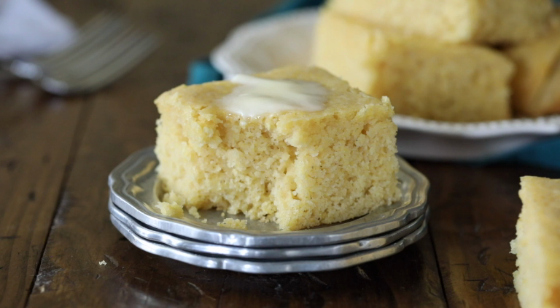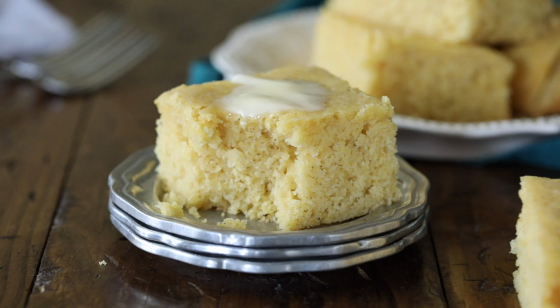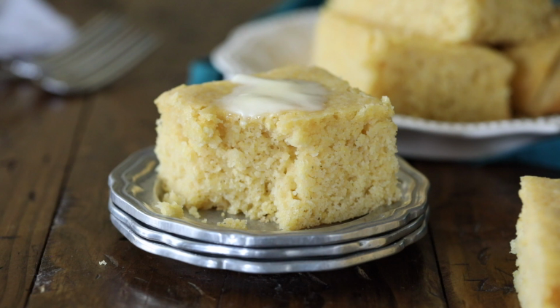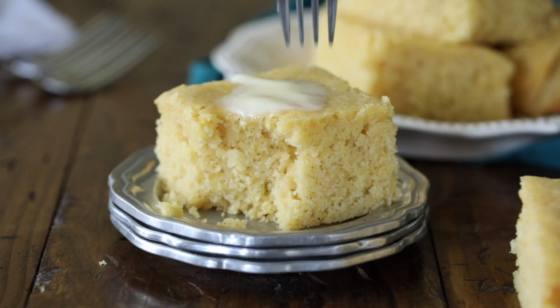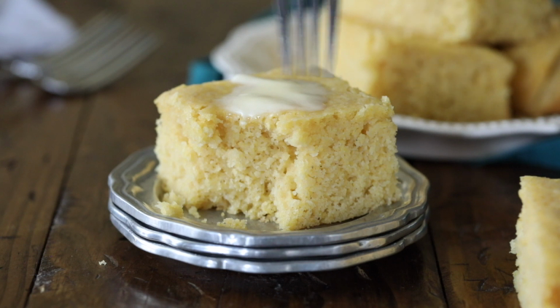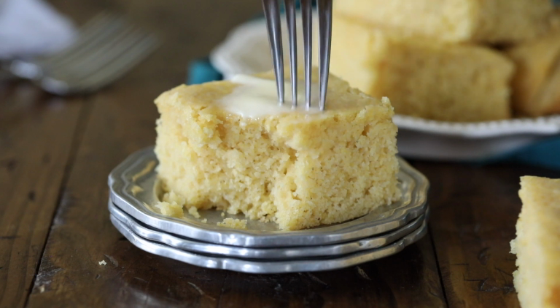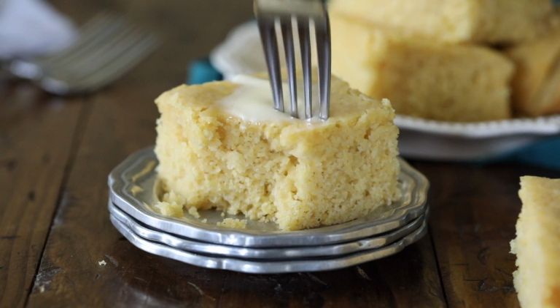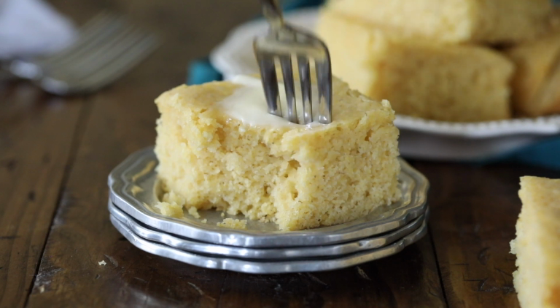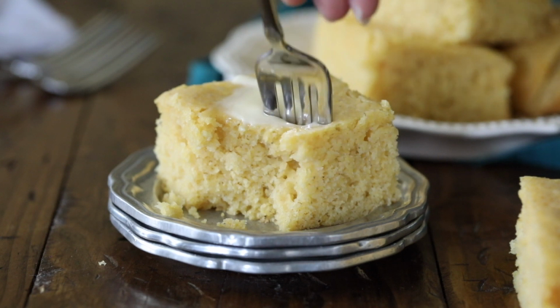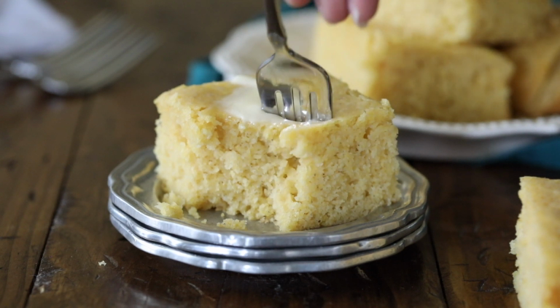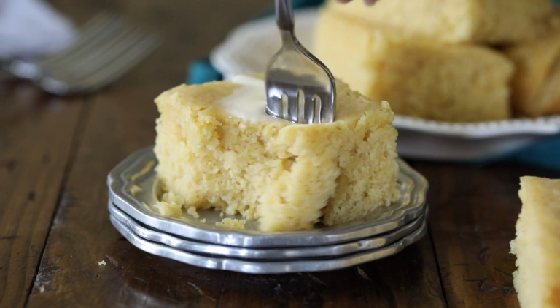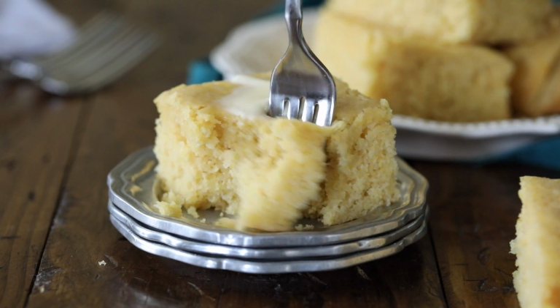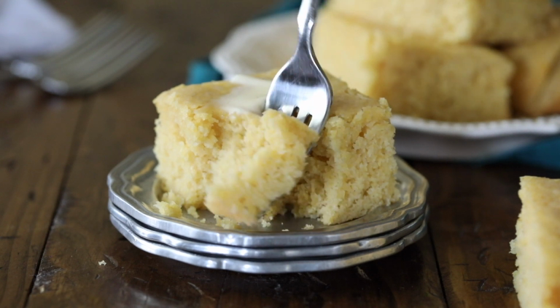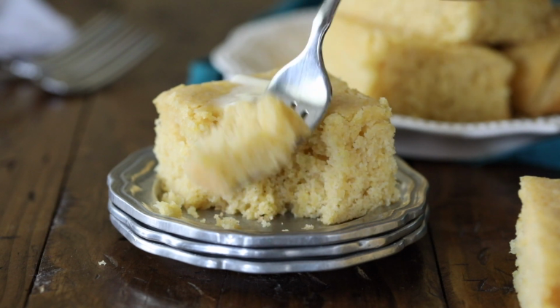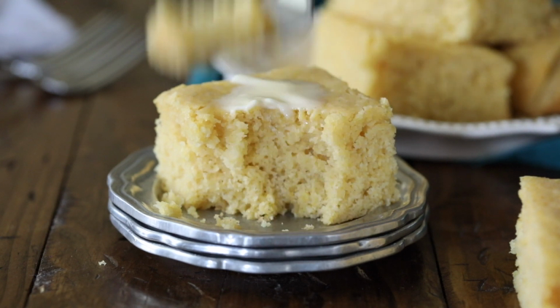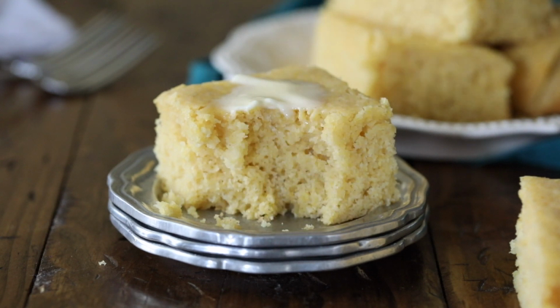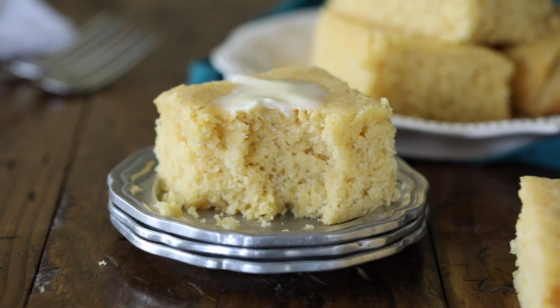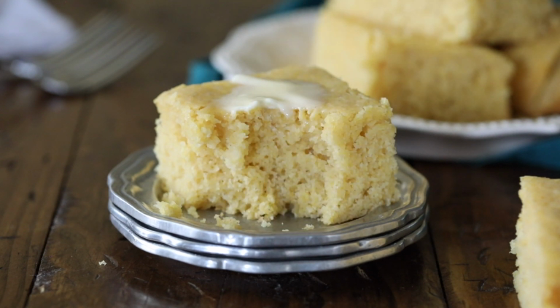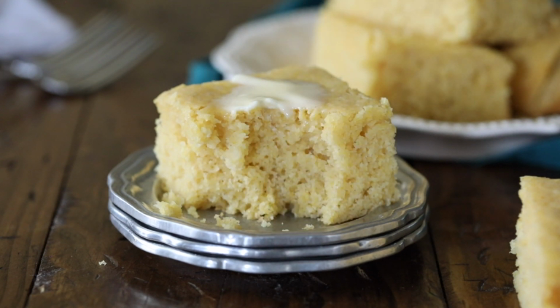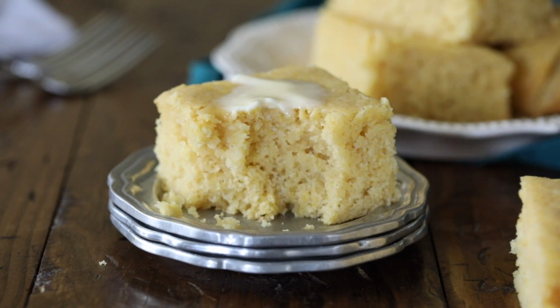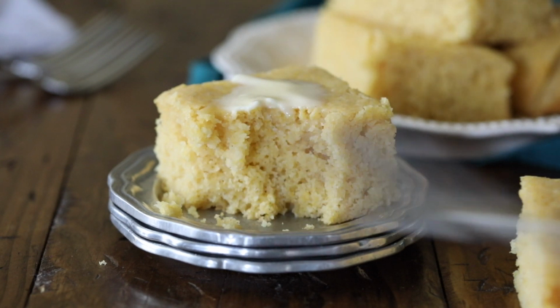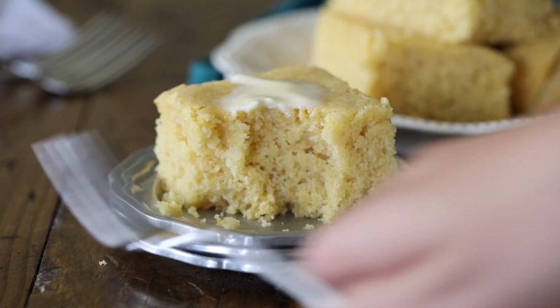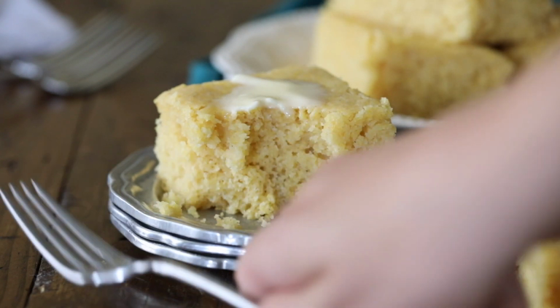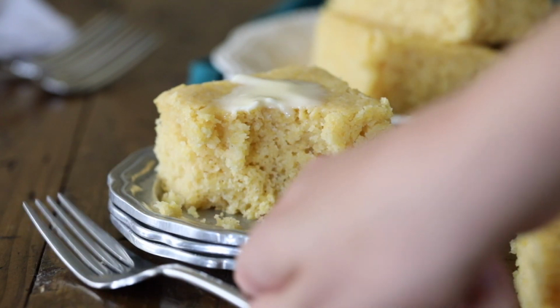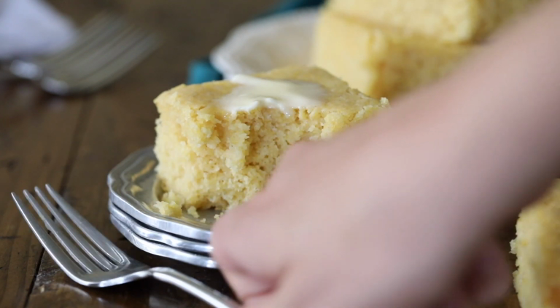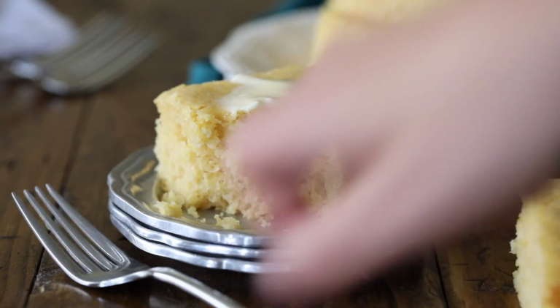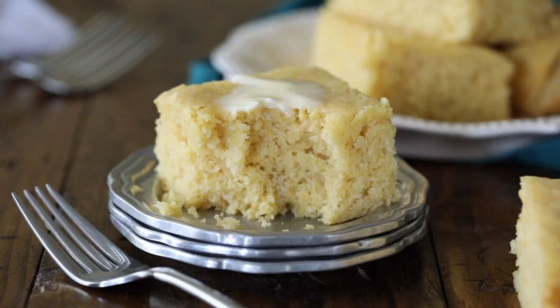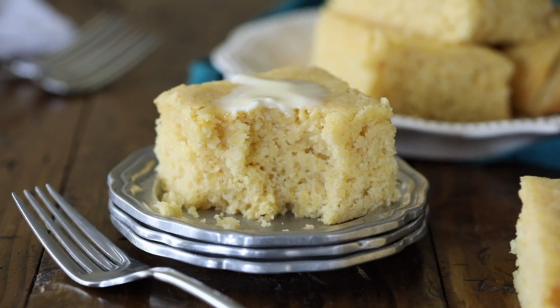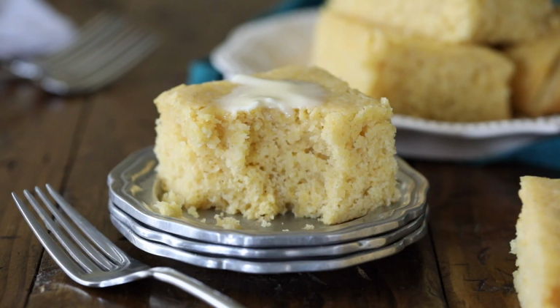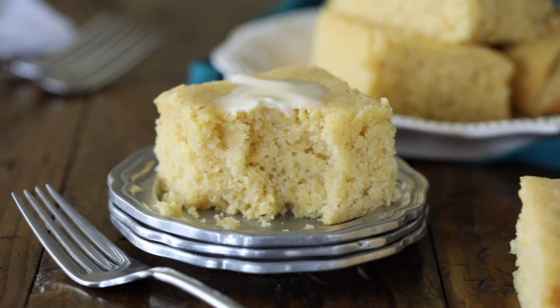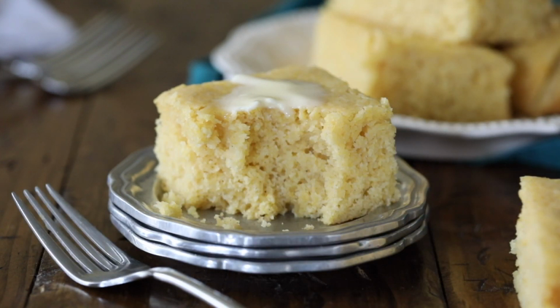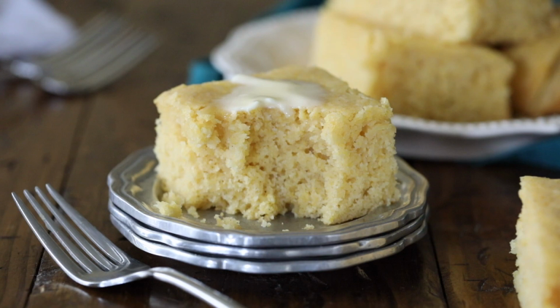Hey everybody, Sam here from Sugar Spun Run, and today I'll be showing you how to make a buttermilk cornbread.